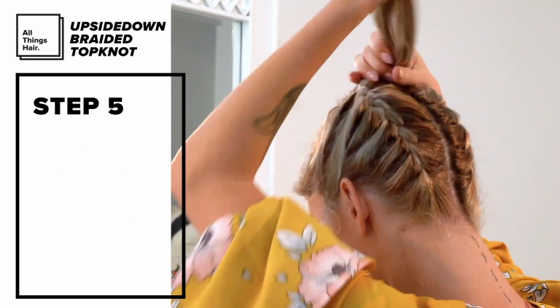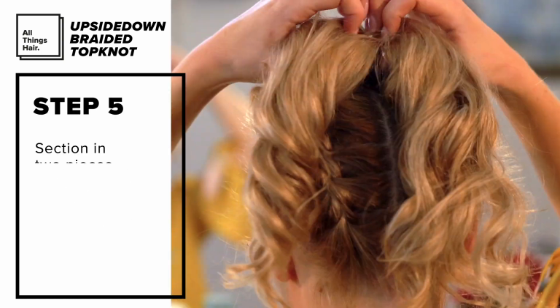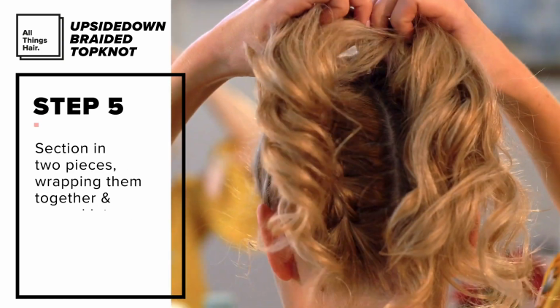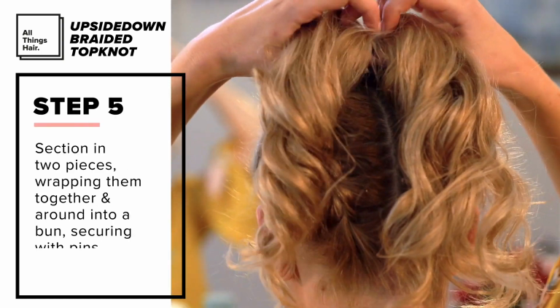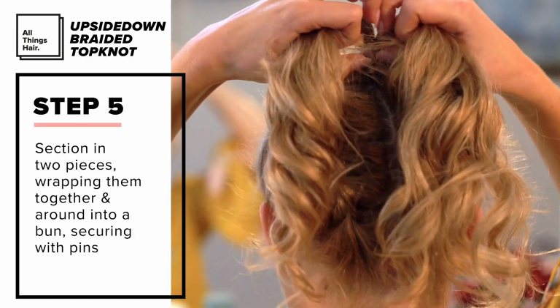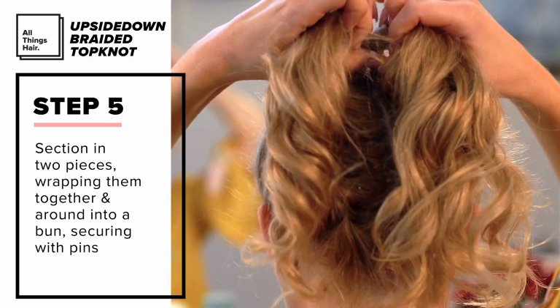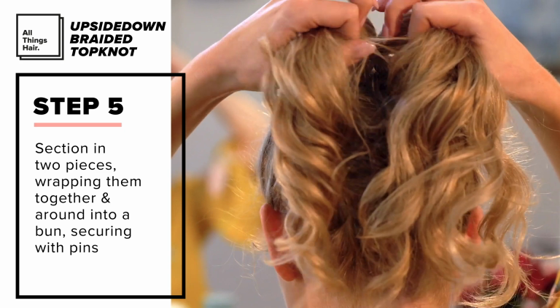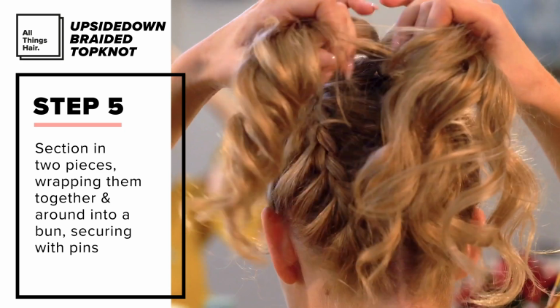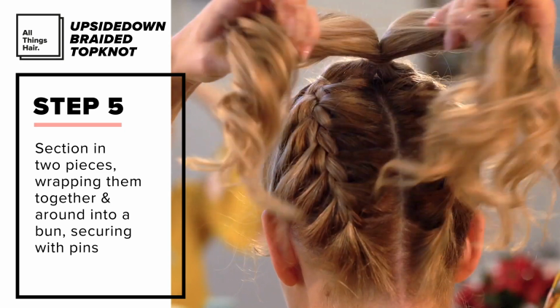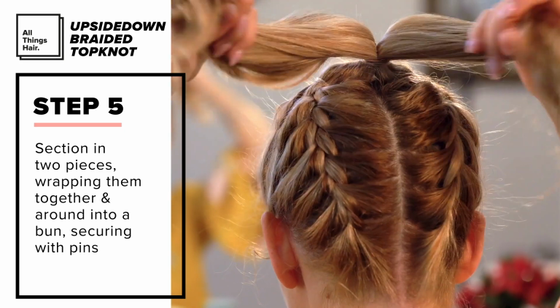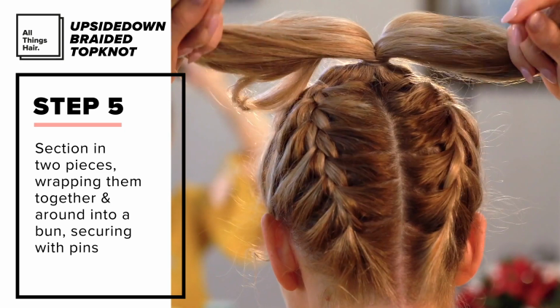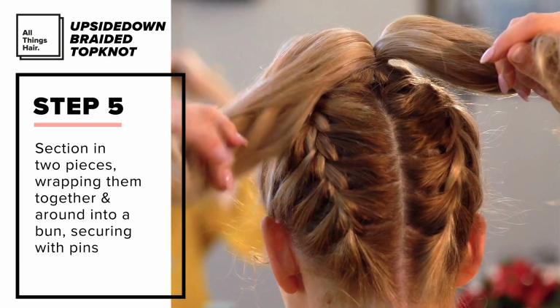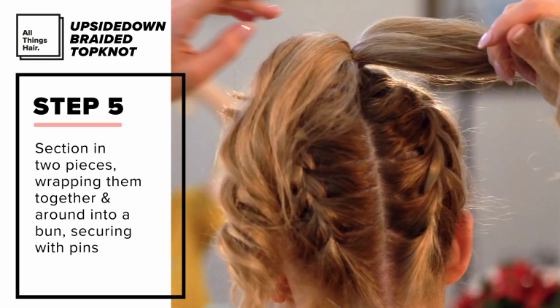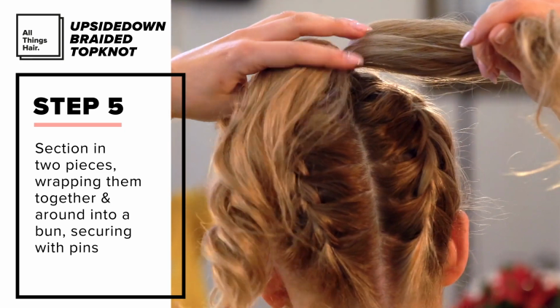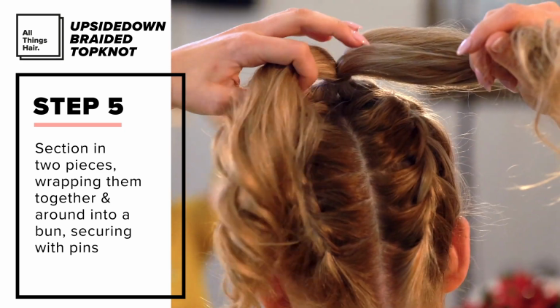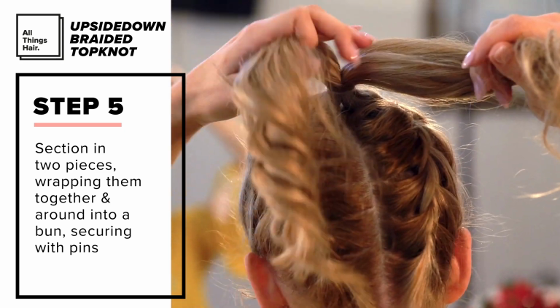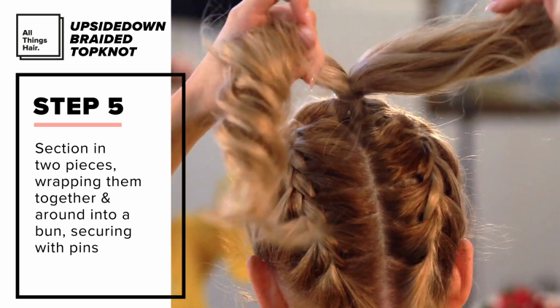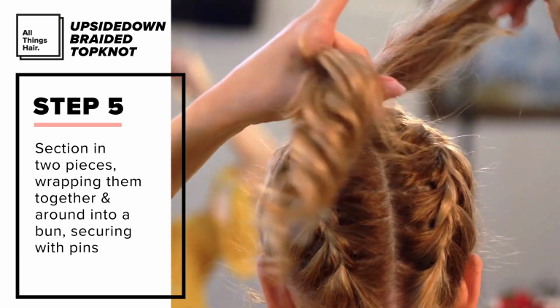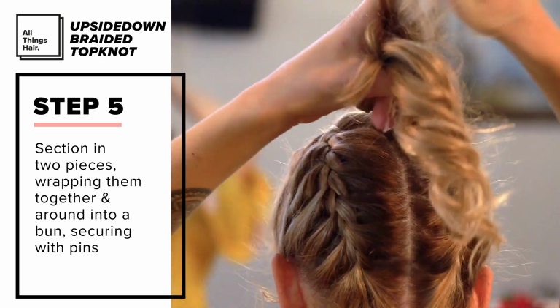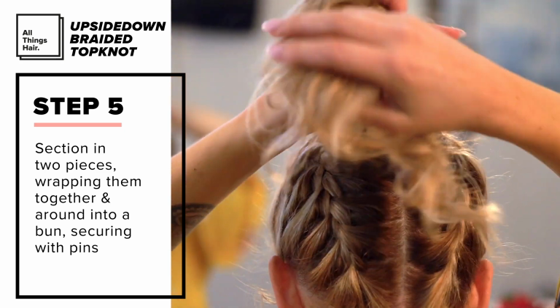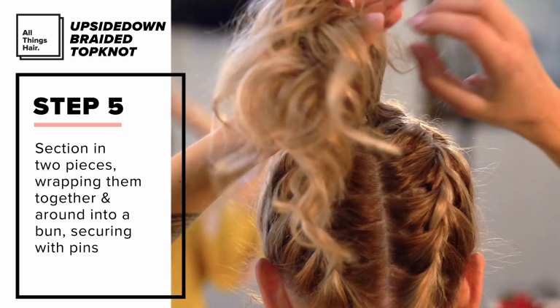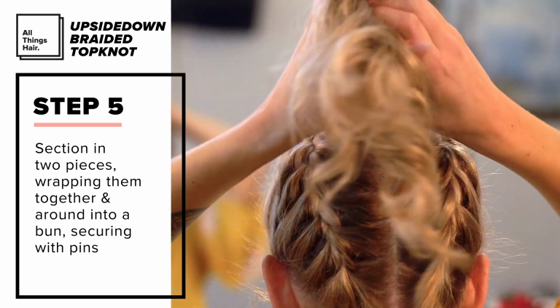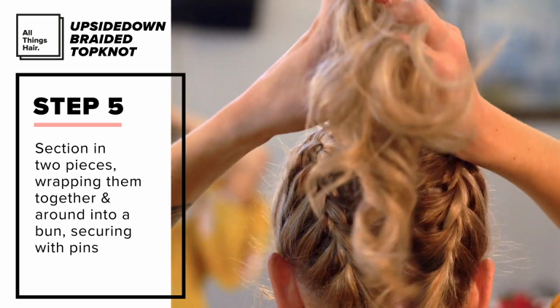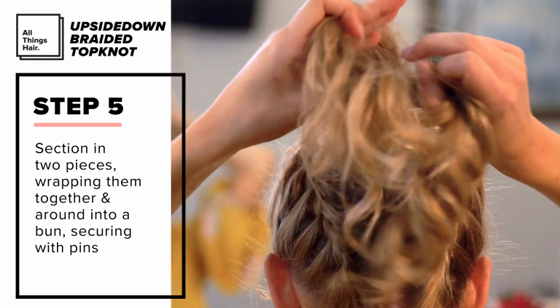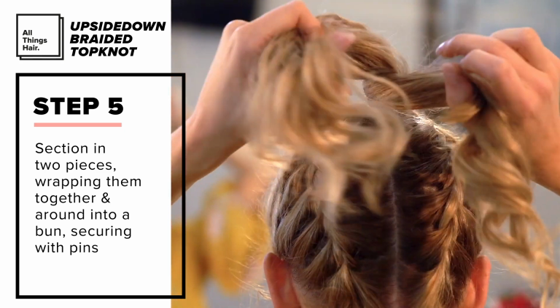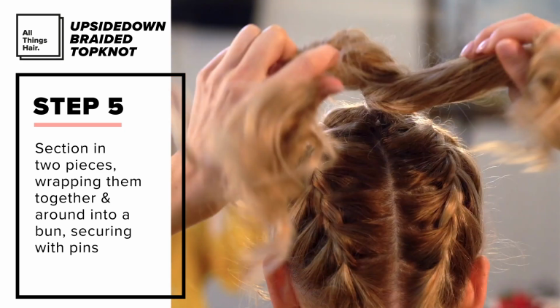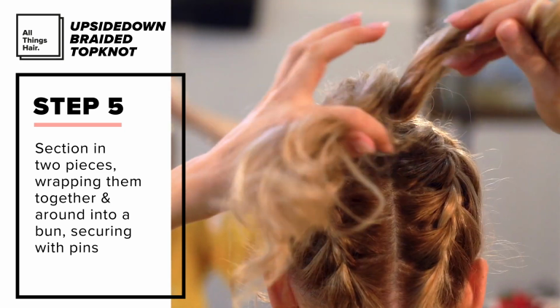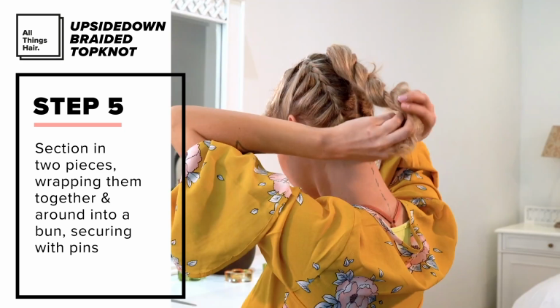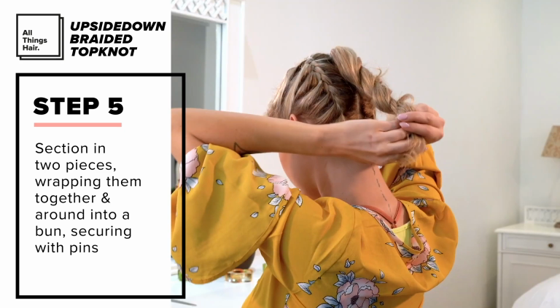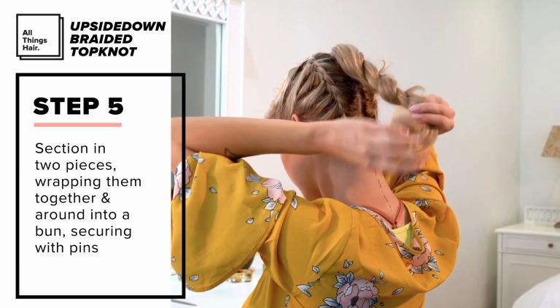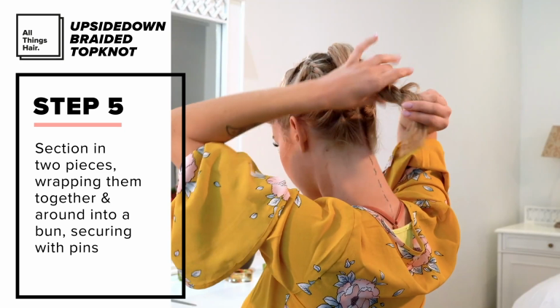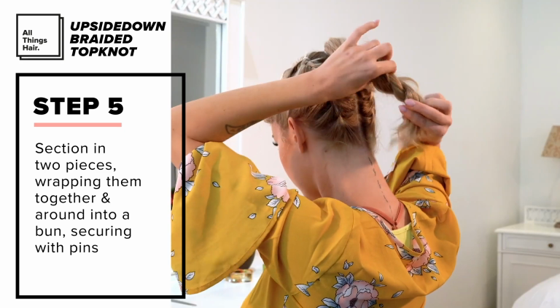I took the two pigtails and tied them together in the middle with an elastic. Then I sectioned the hair into two pieces and wrapped them together to create a messy bun, securing this with bobby pins.